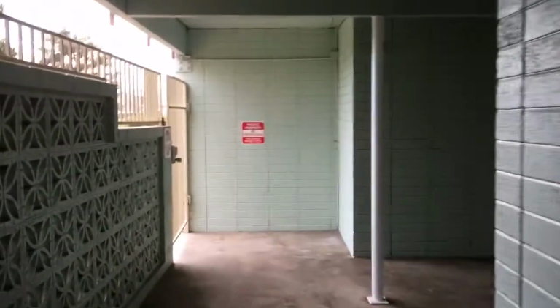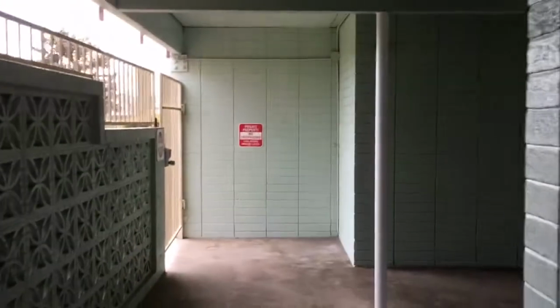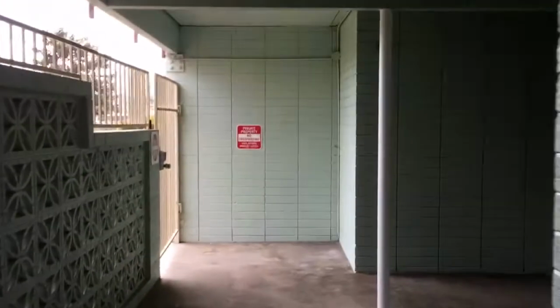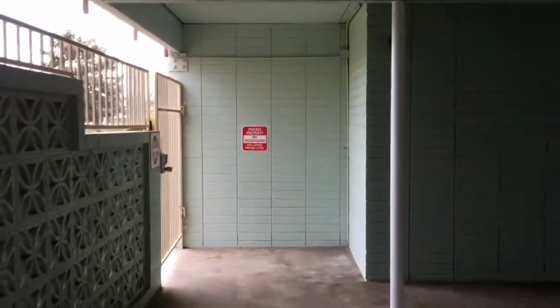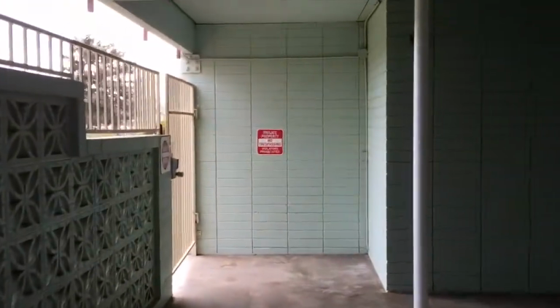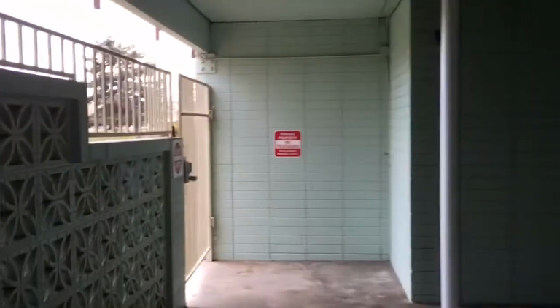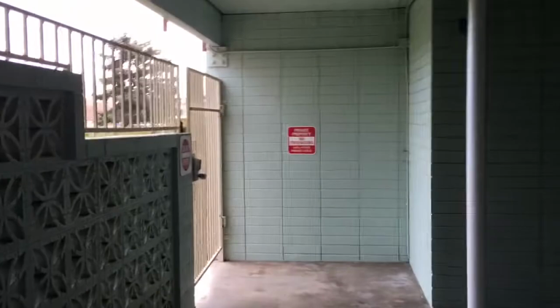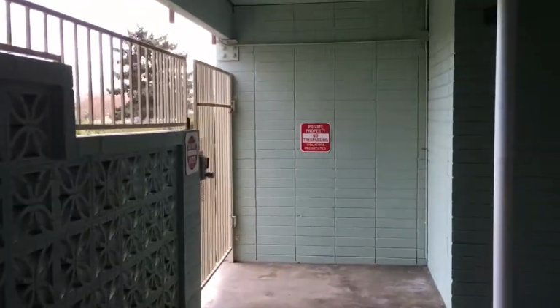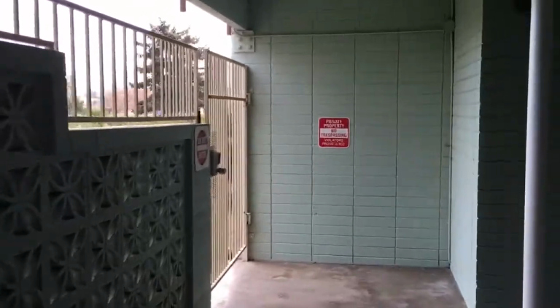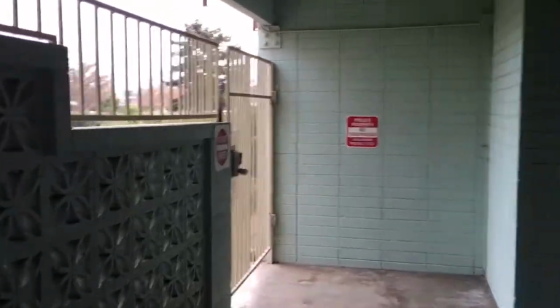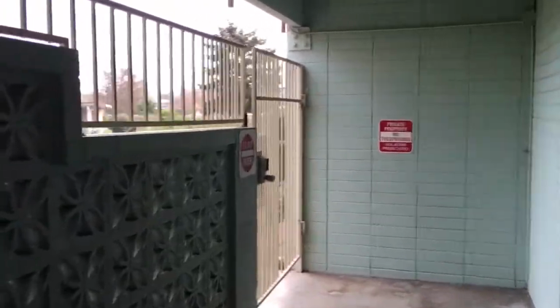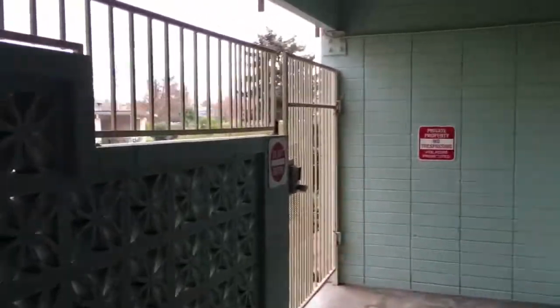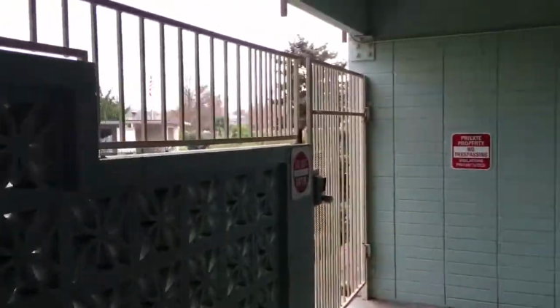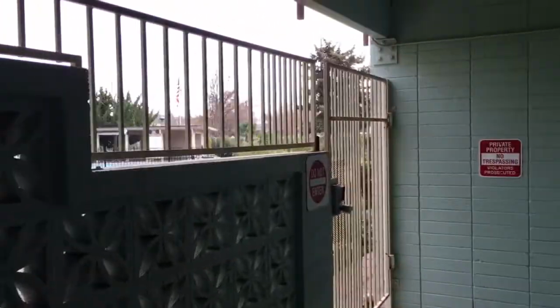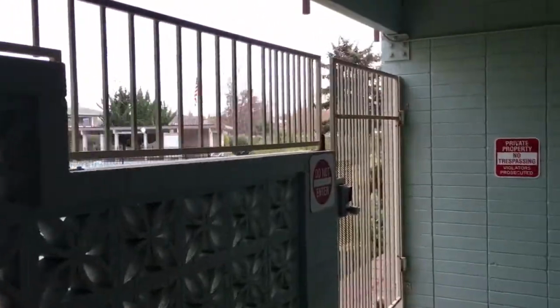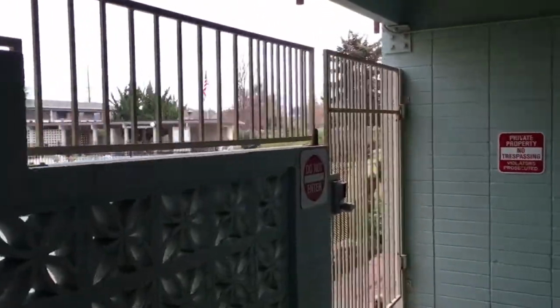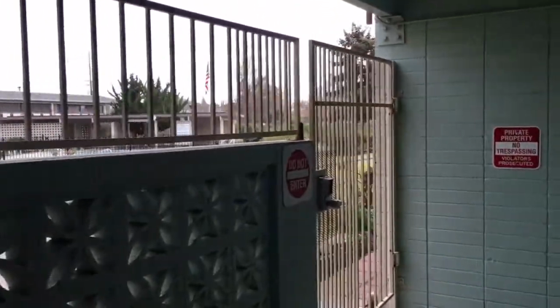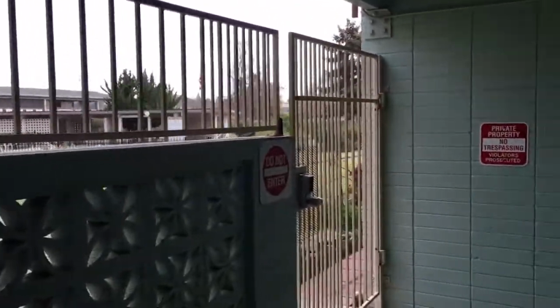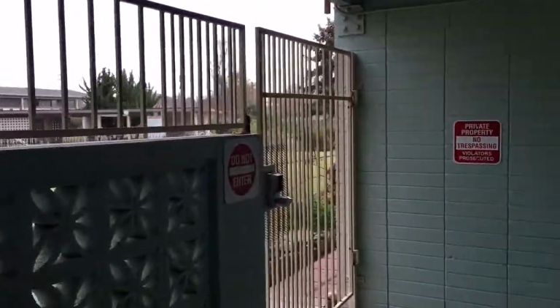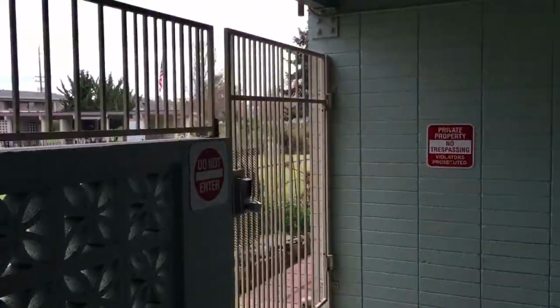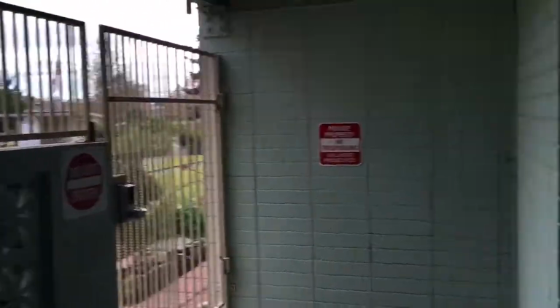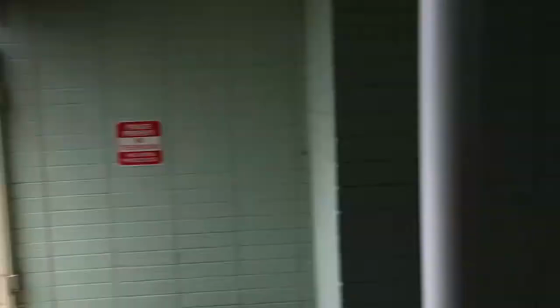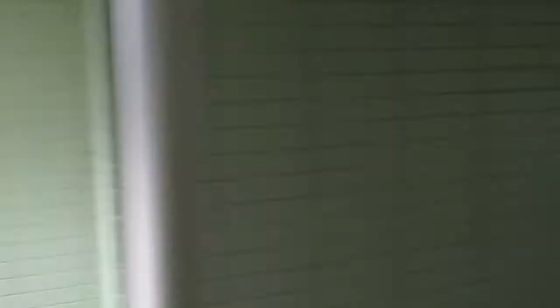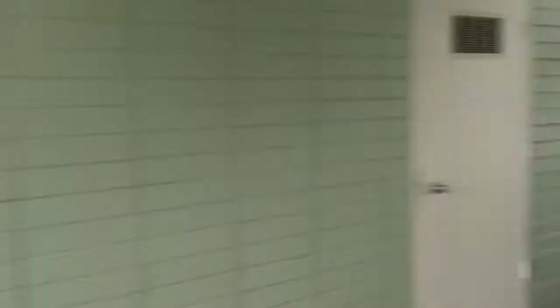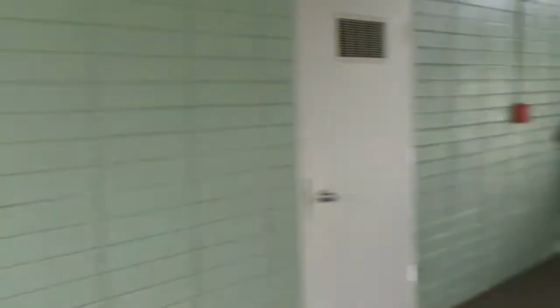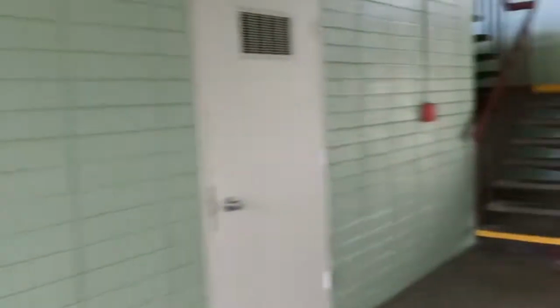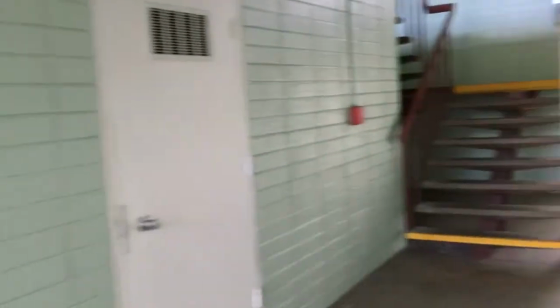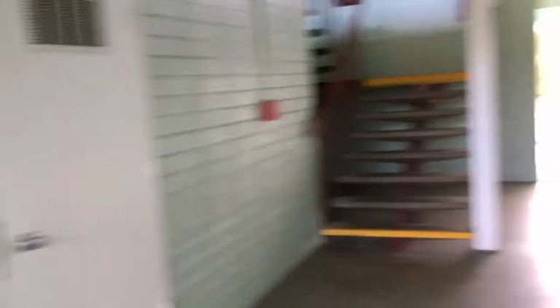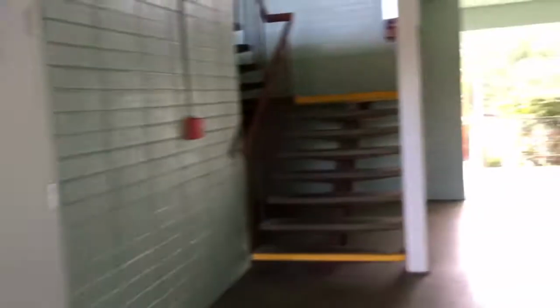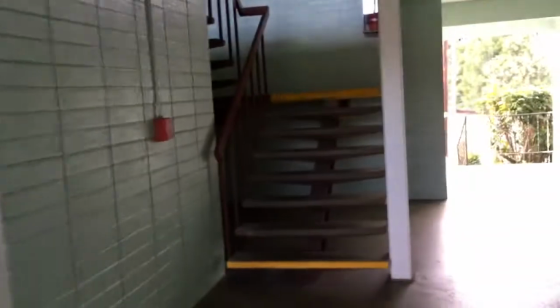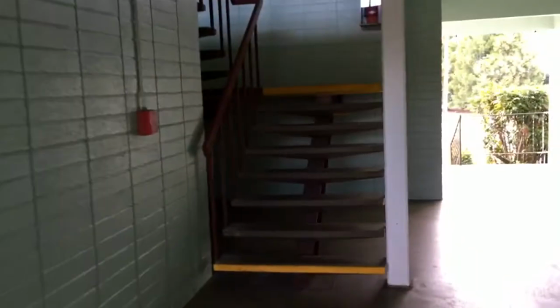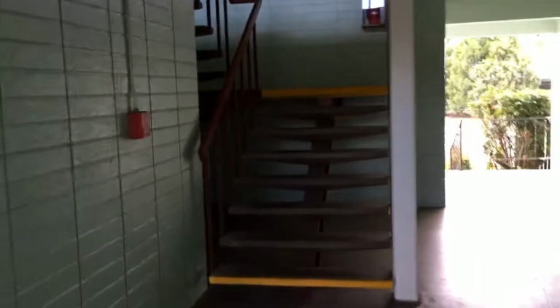To the left we've got your entrance way to the pool, and then to the right we'll make it up the stairs.